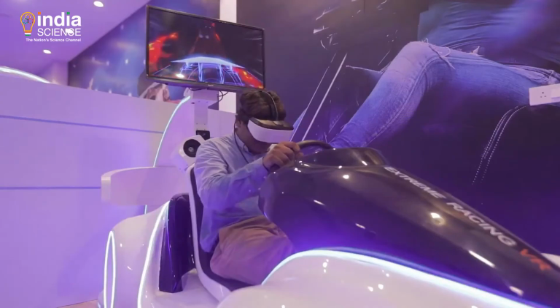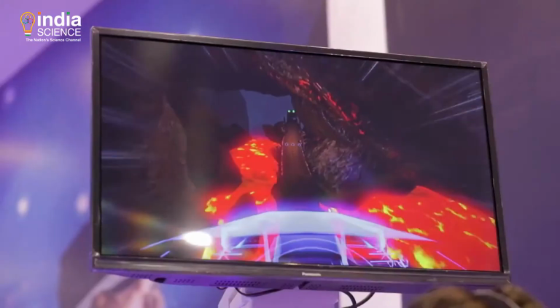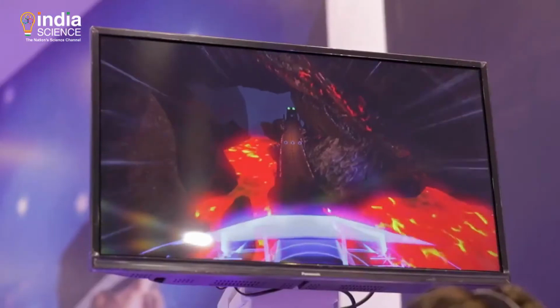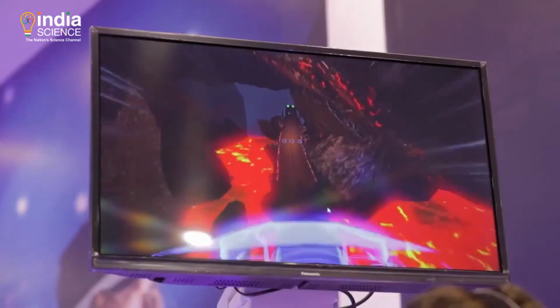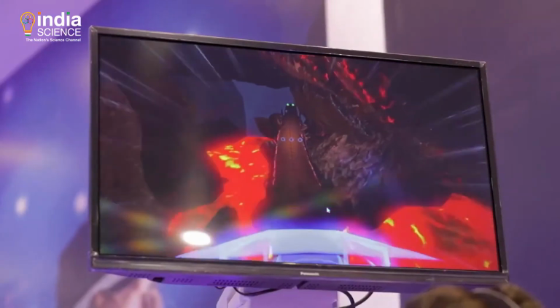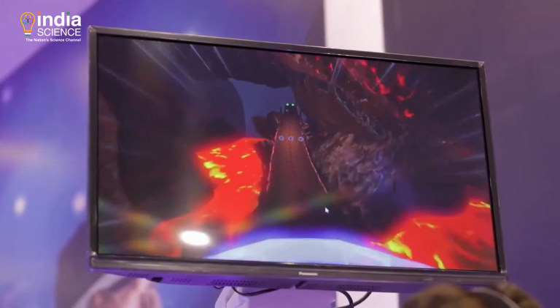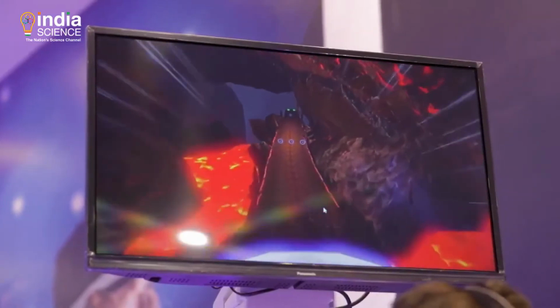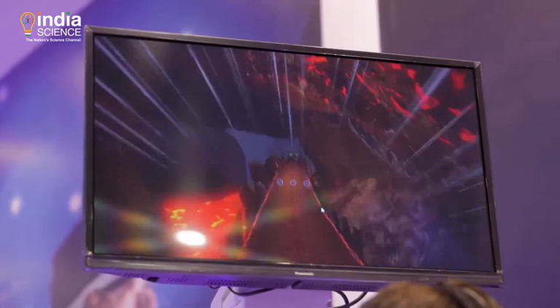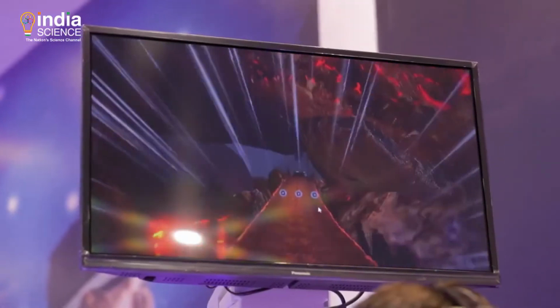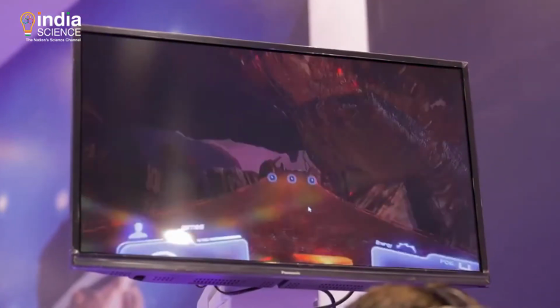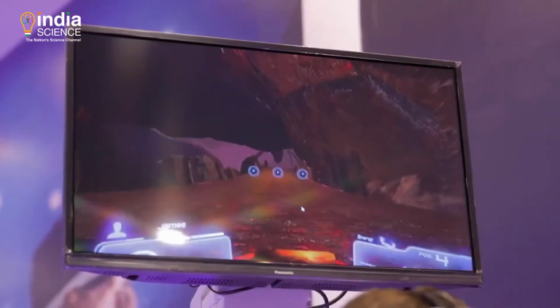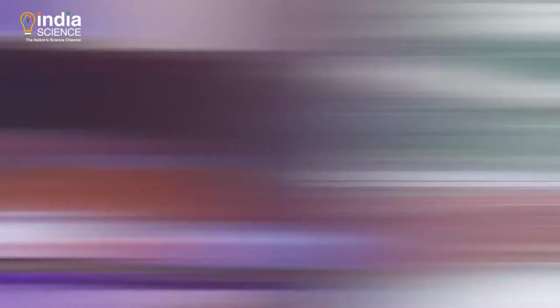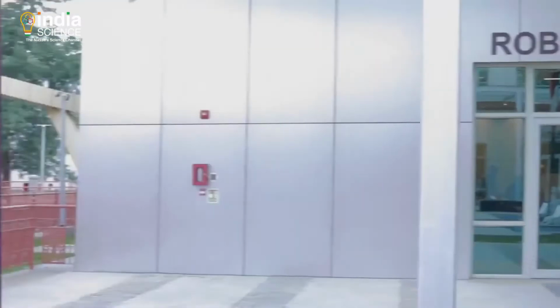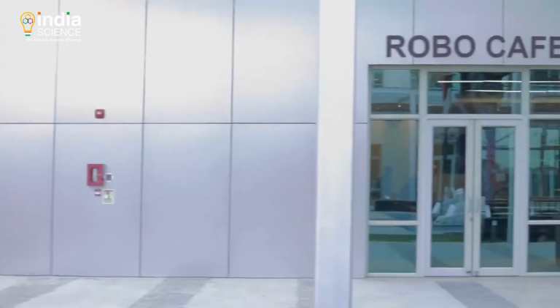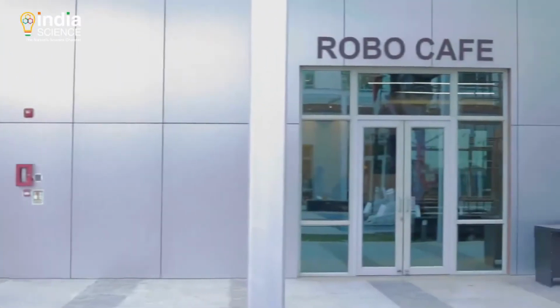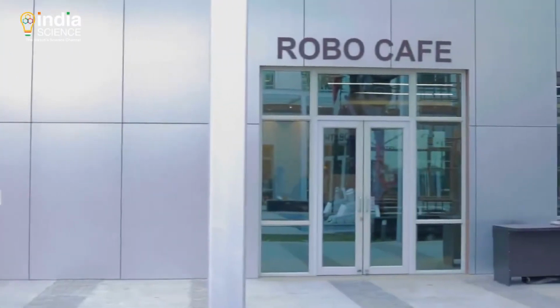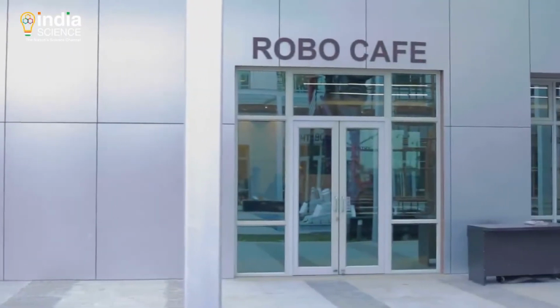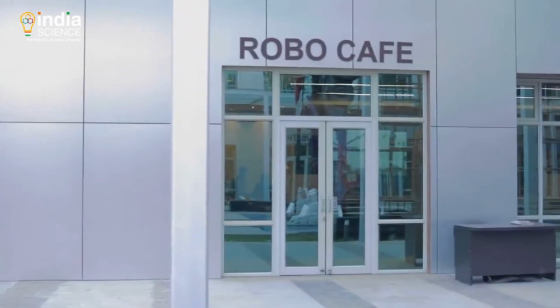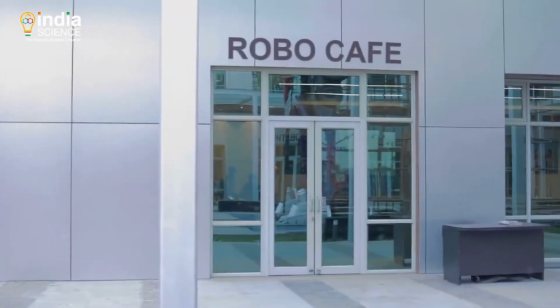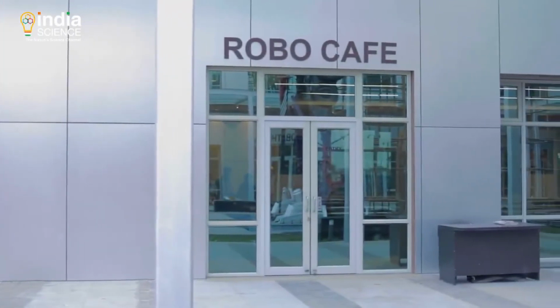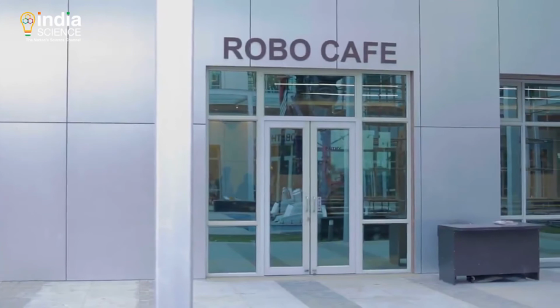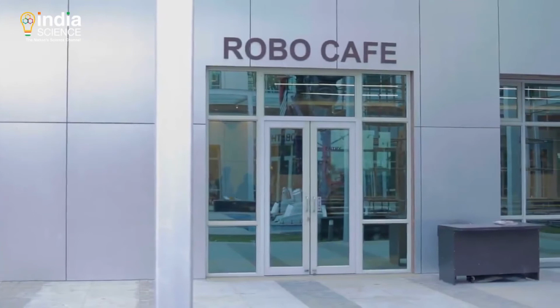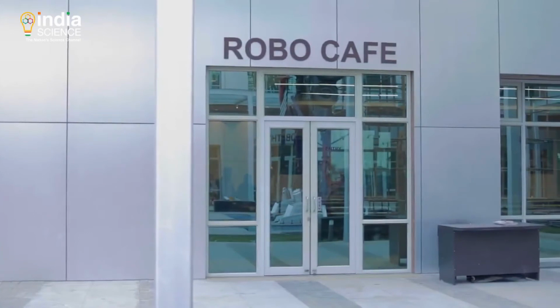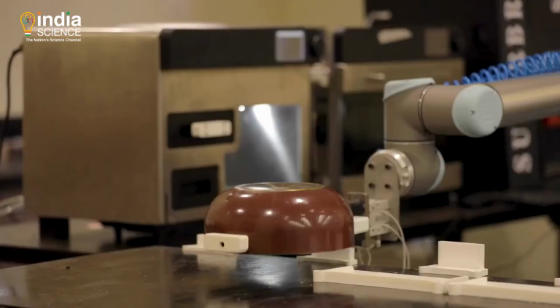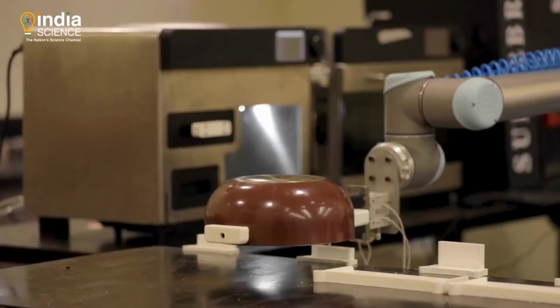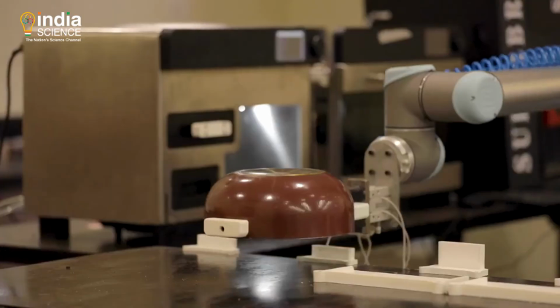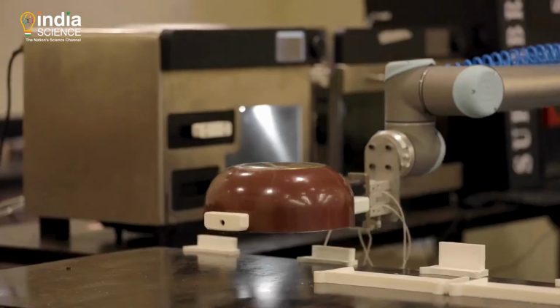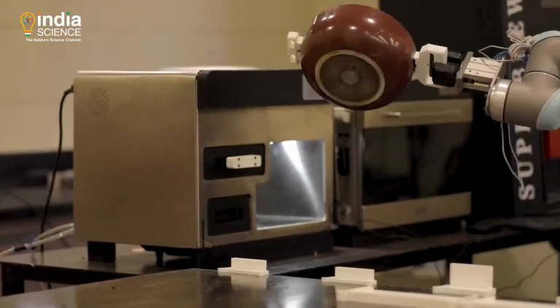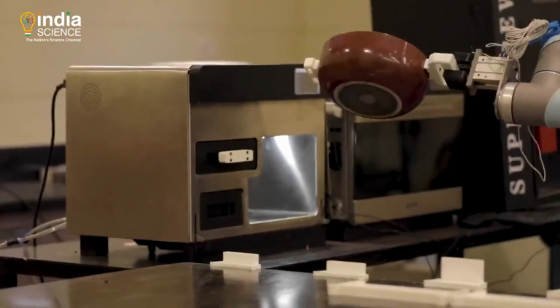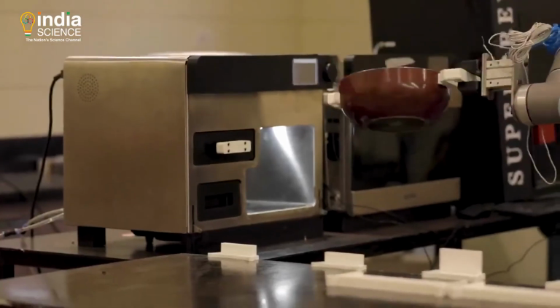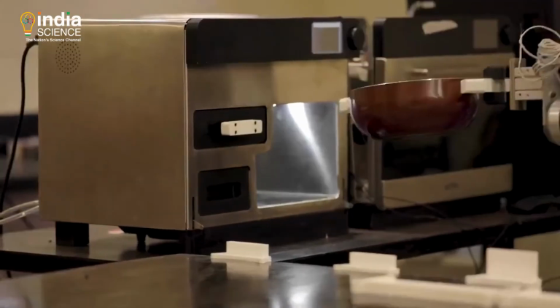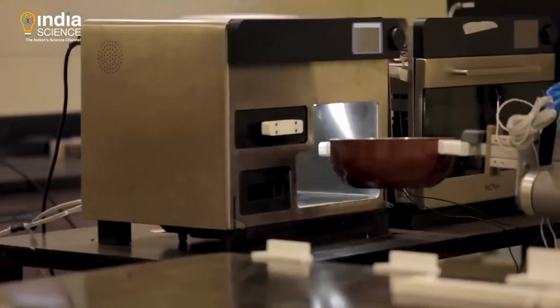A dedicated VR zone takes visitors into the world of augmented and virtual reality.